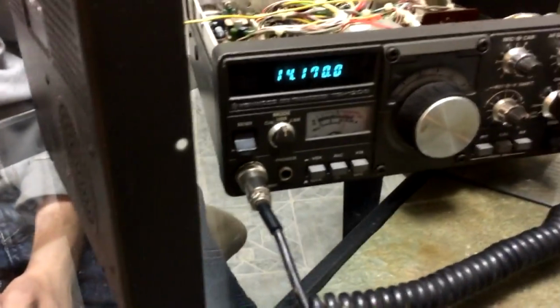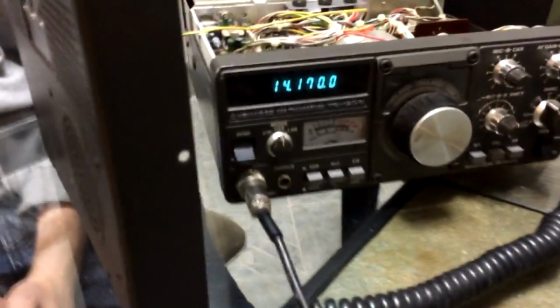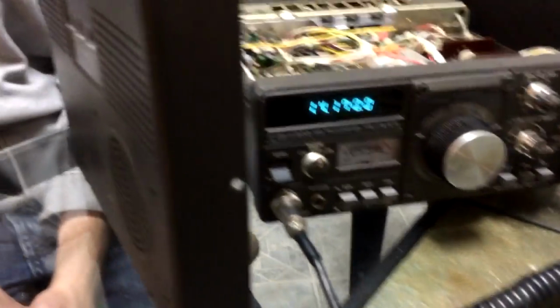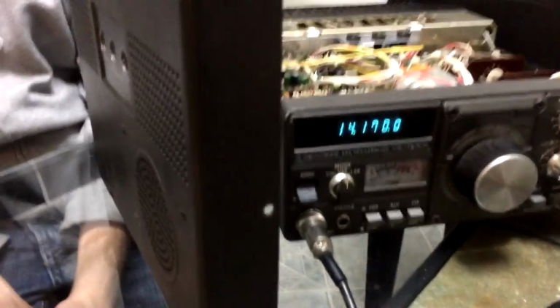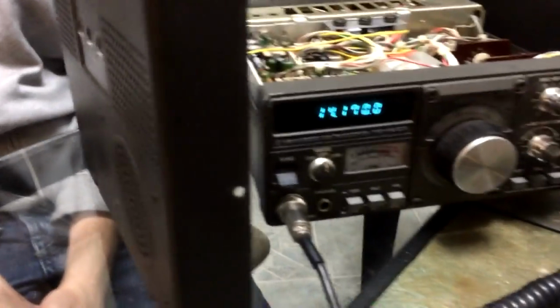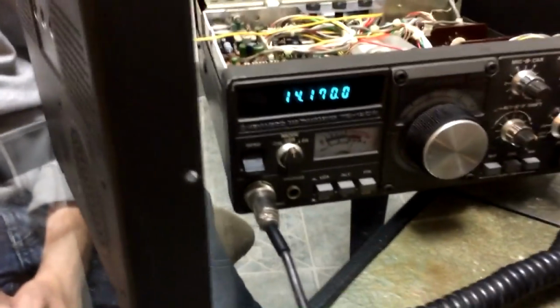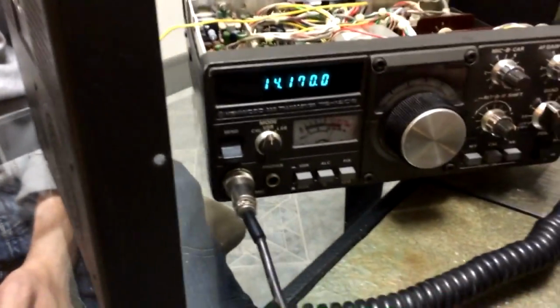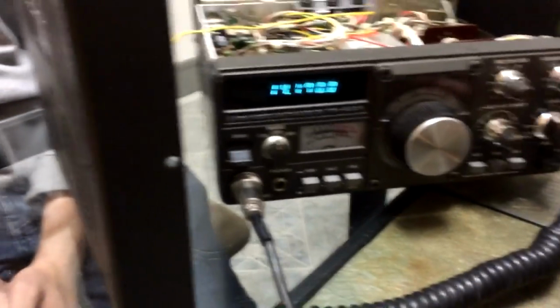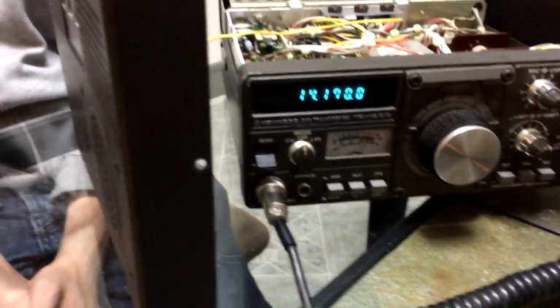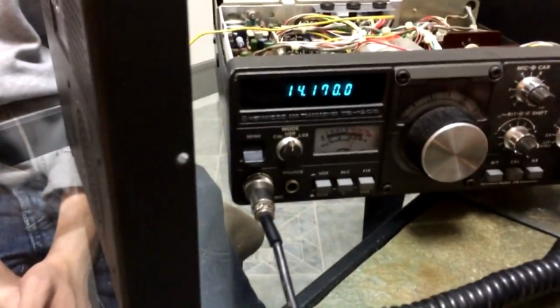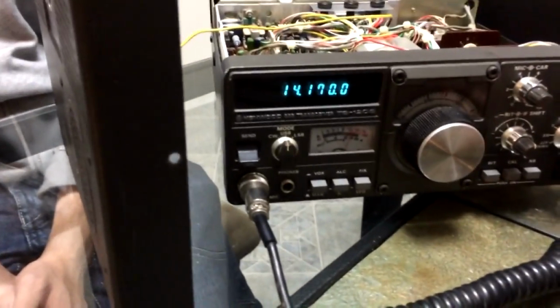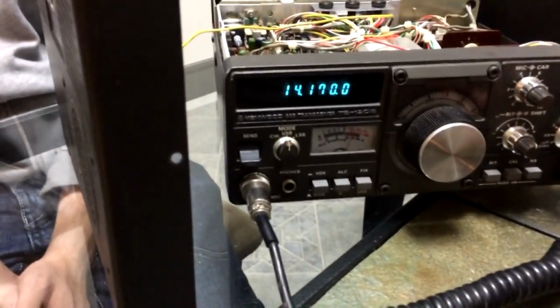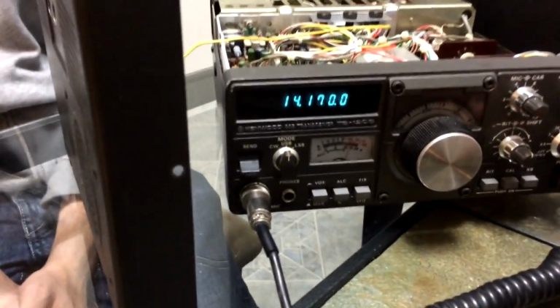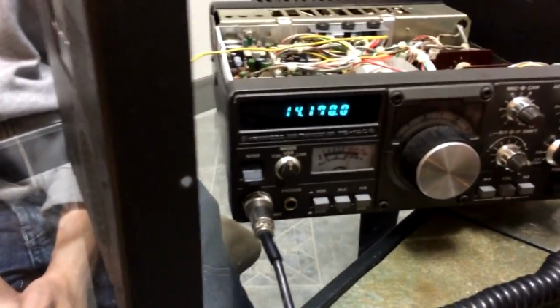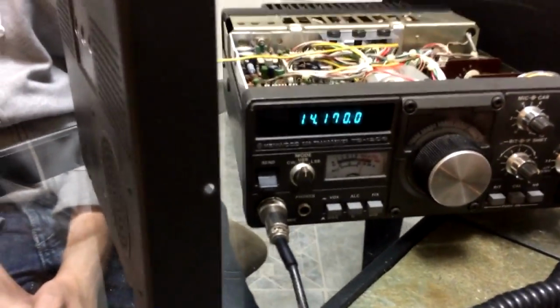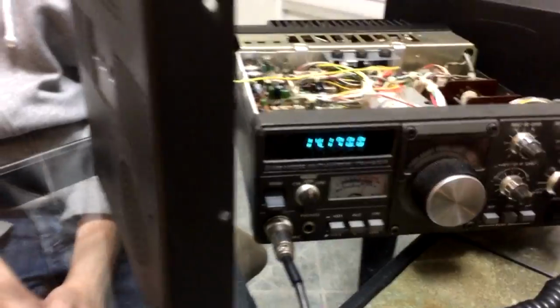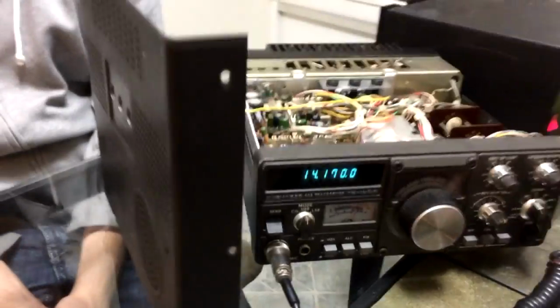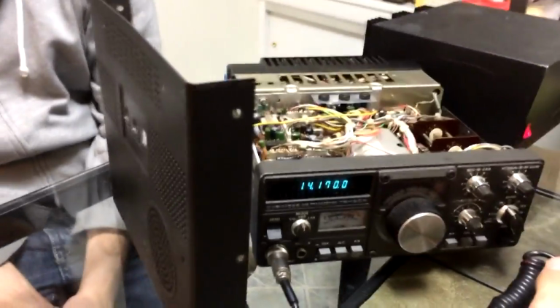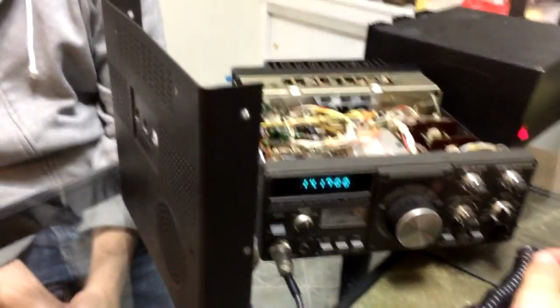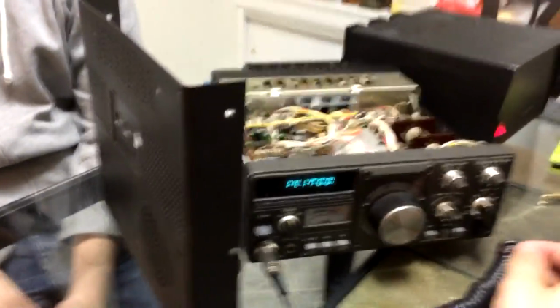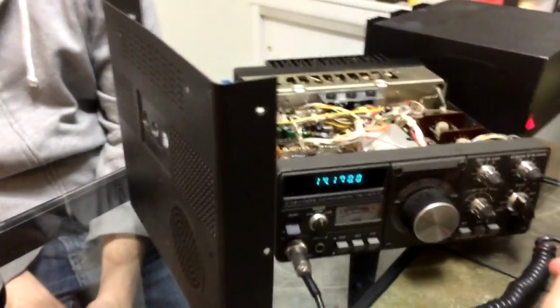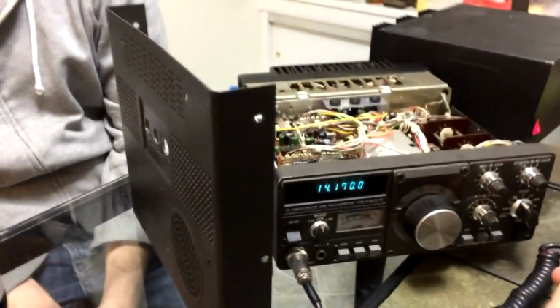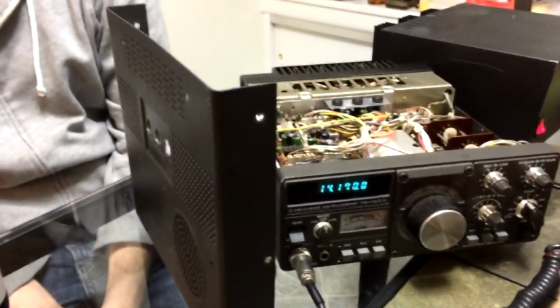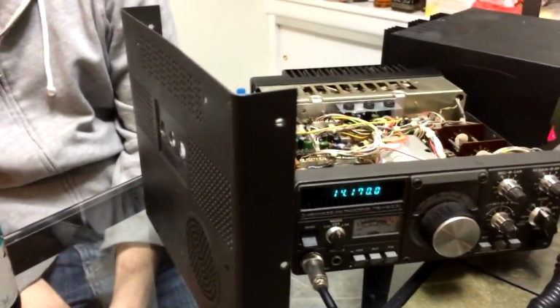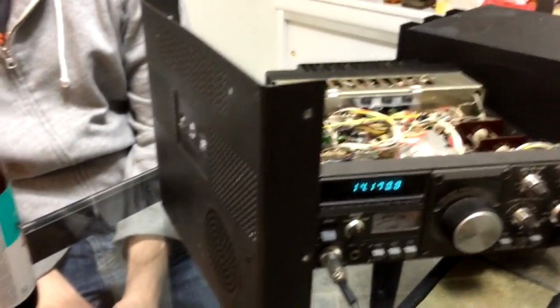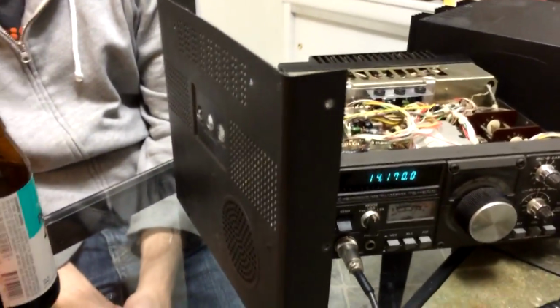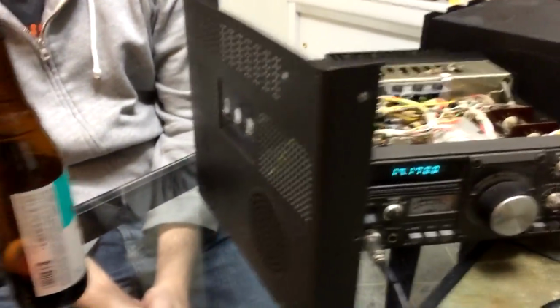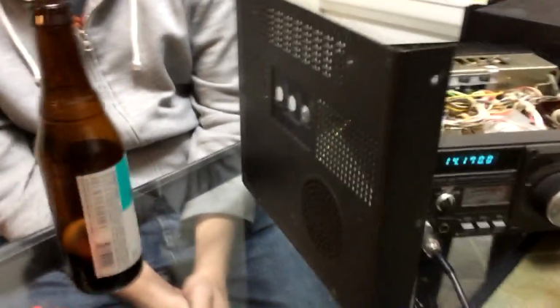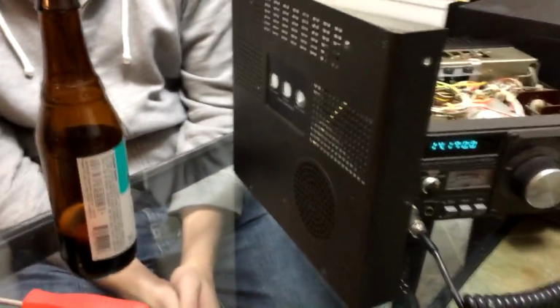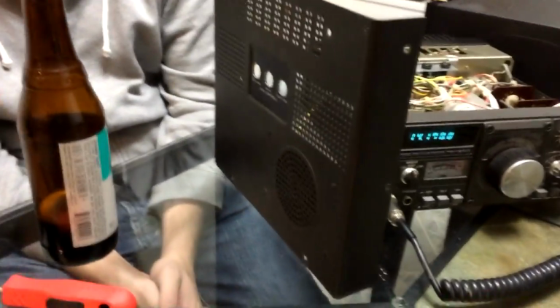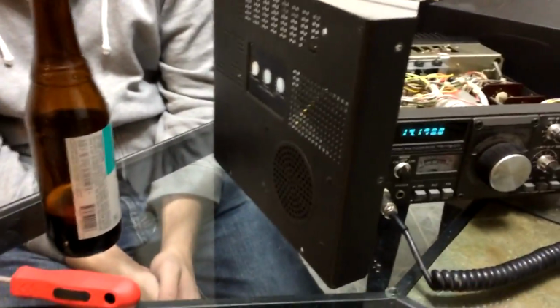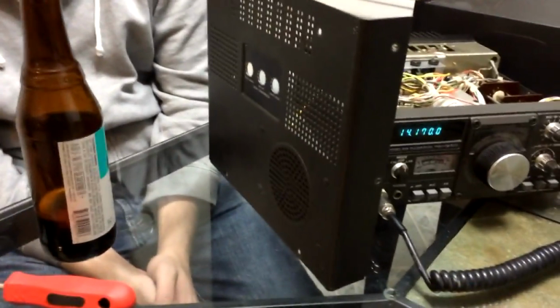It's another station on a different frequency, same situation. This one's even stronger.